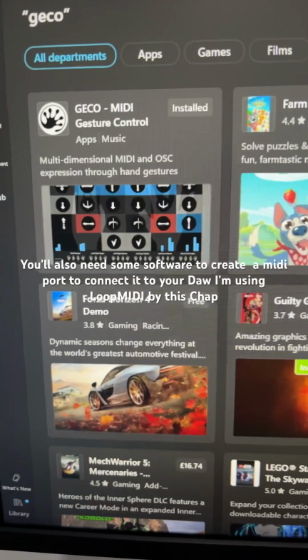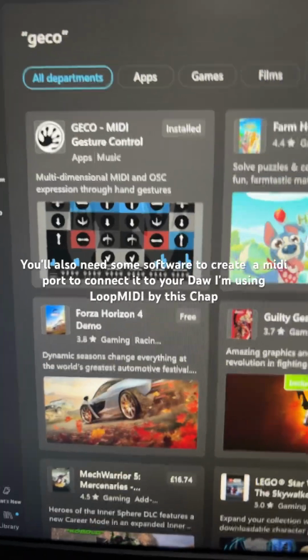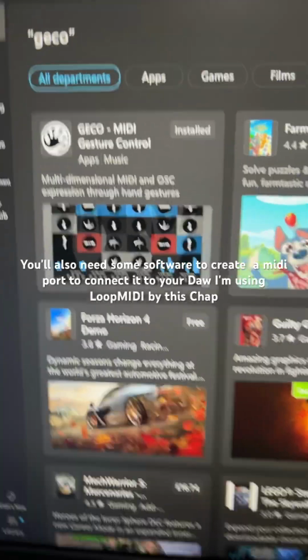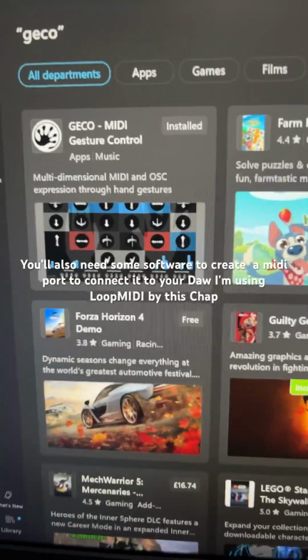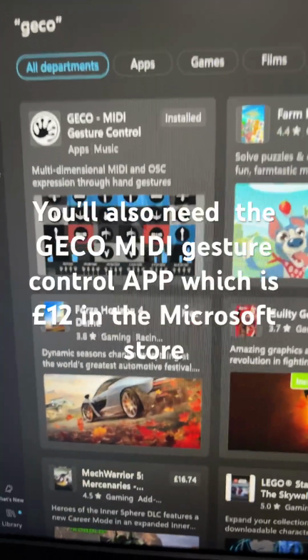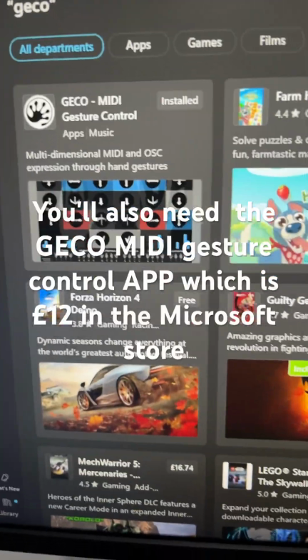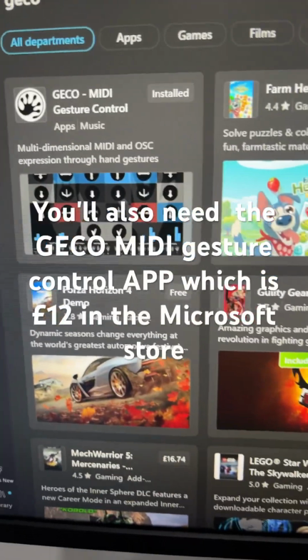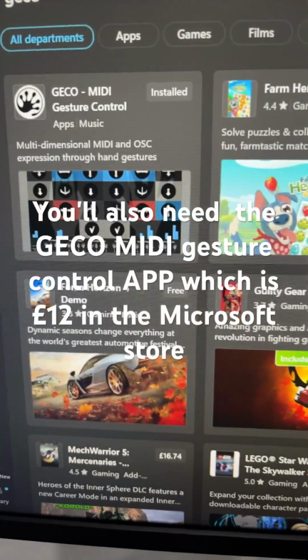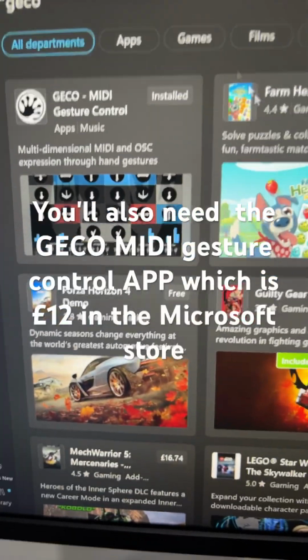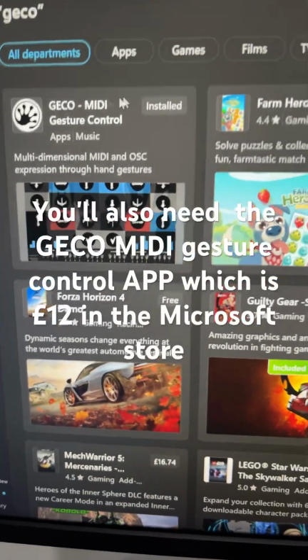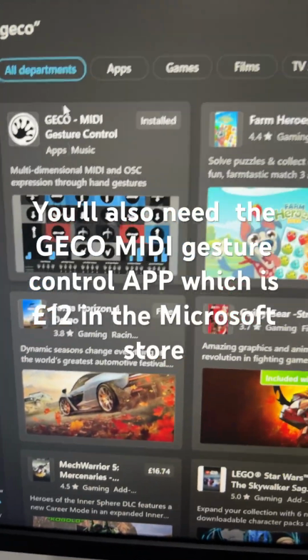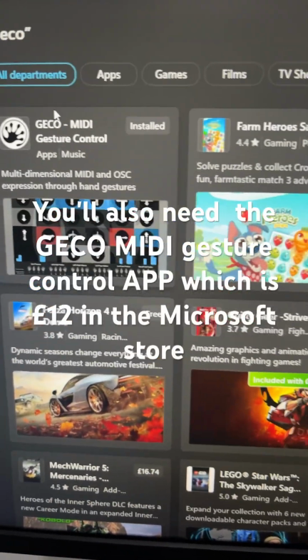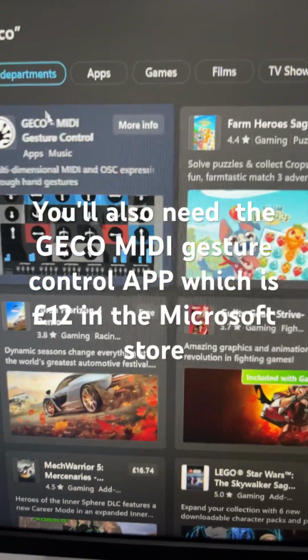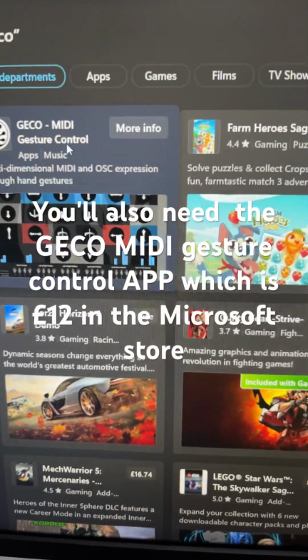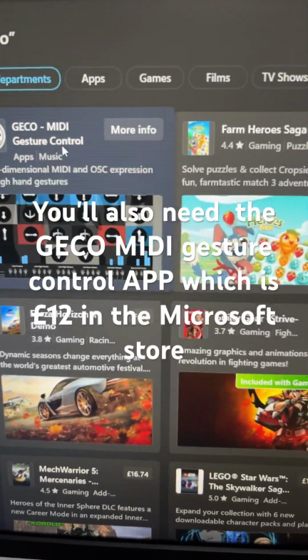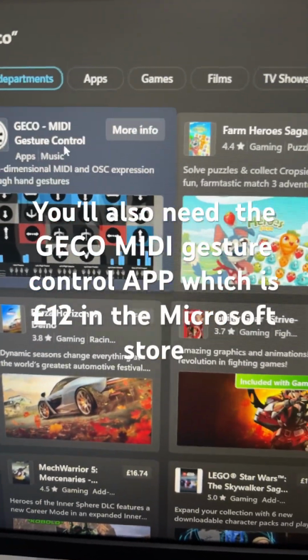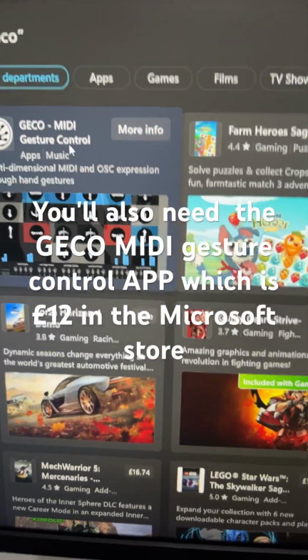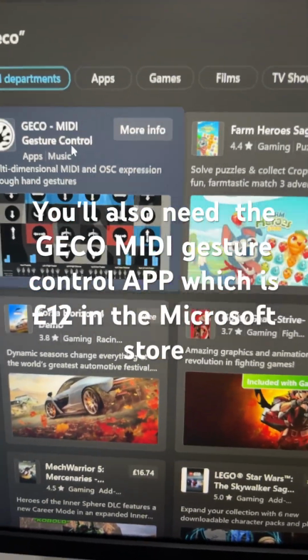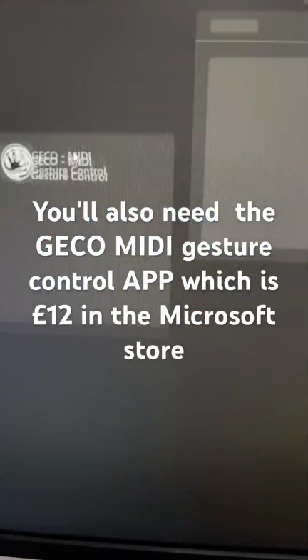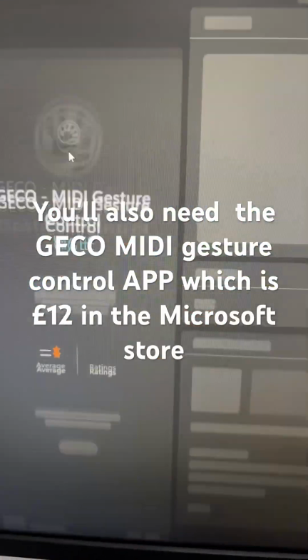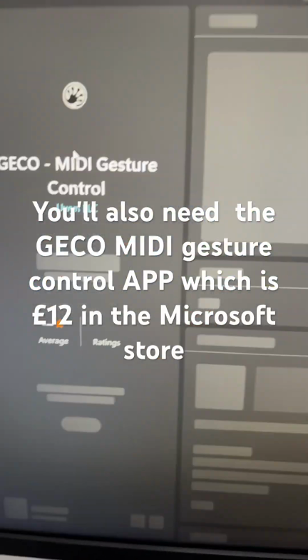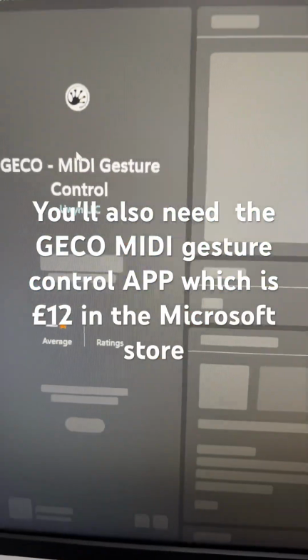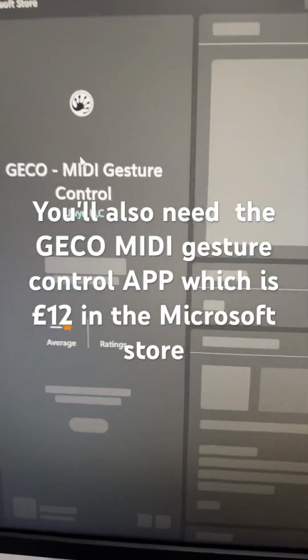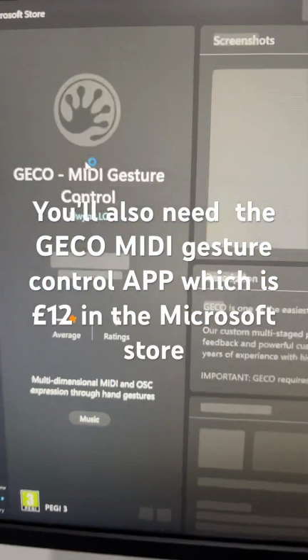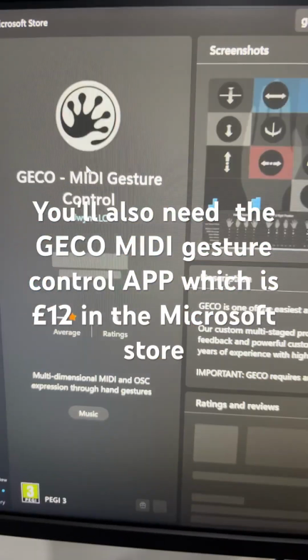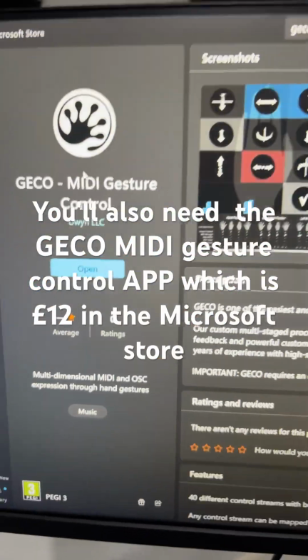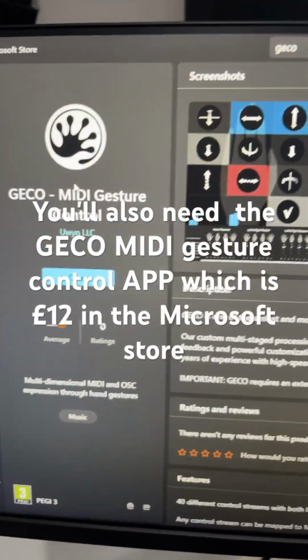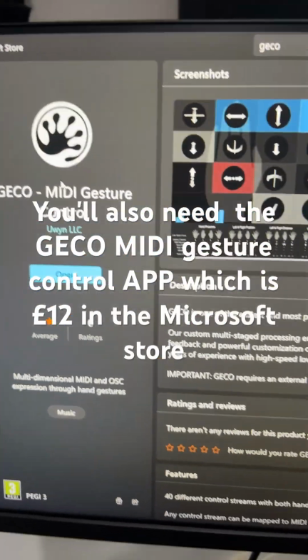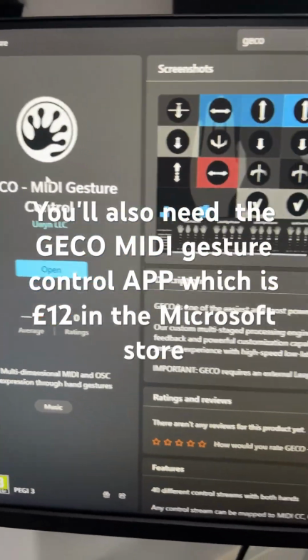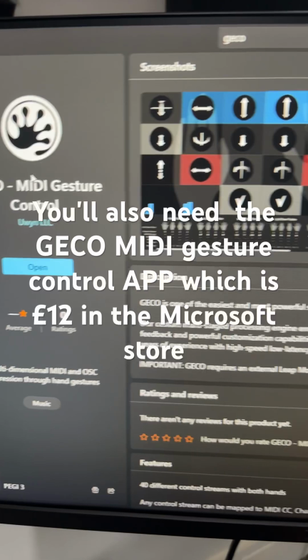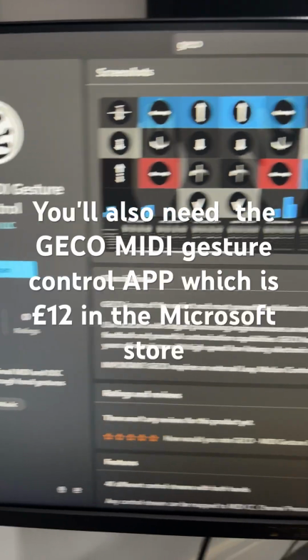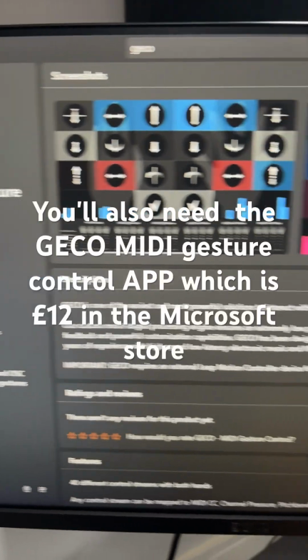You'll also need this app called the Gecko MIDI Gesture Control, which is 12 quid in the Microsoft Store.